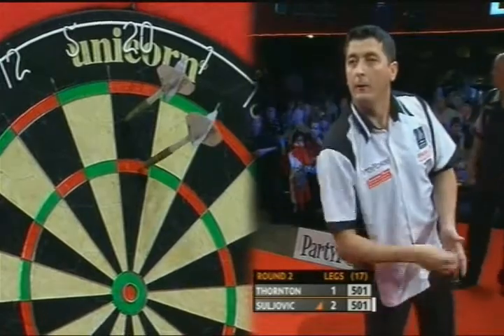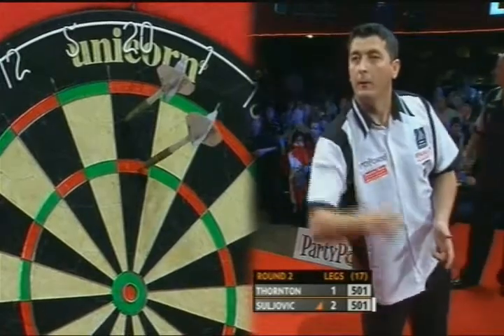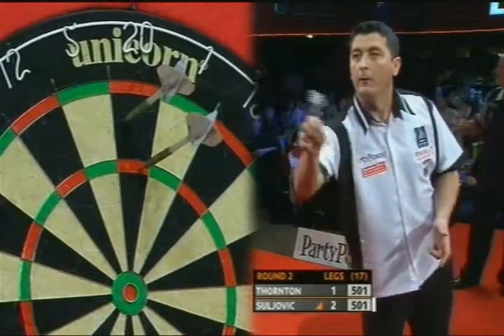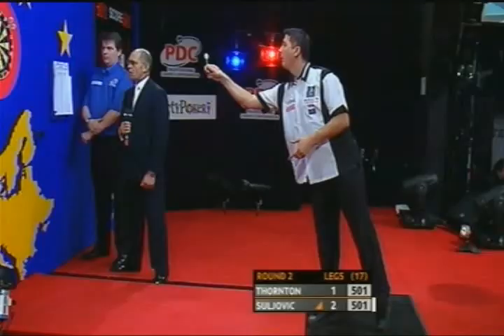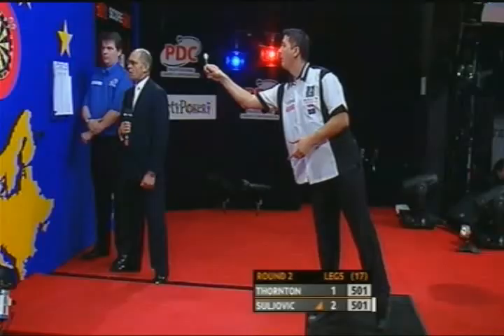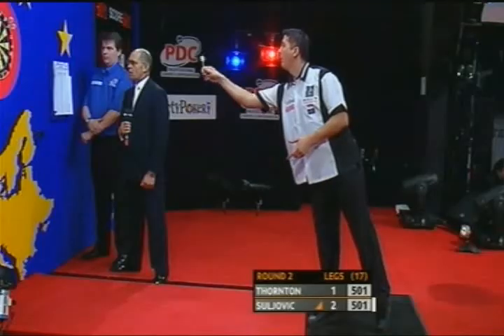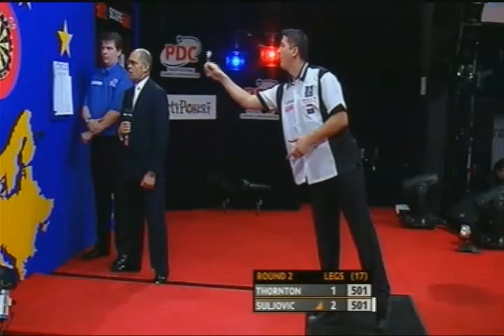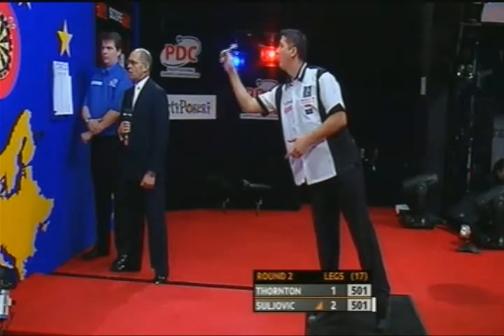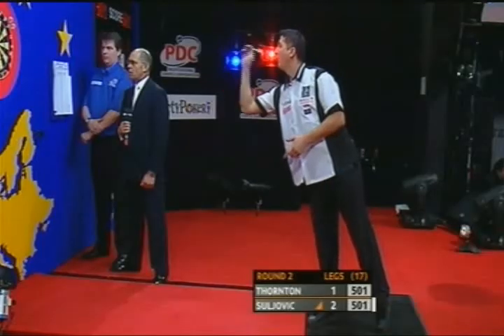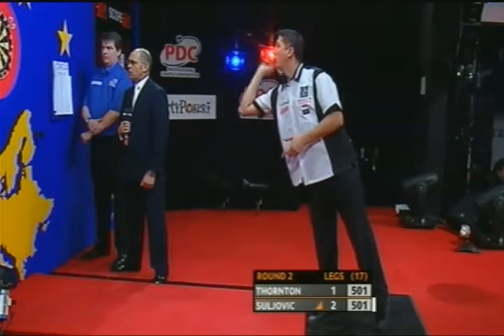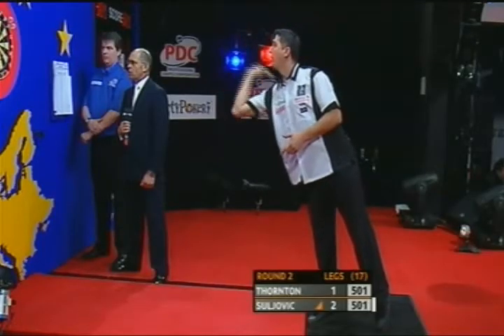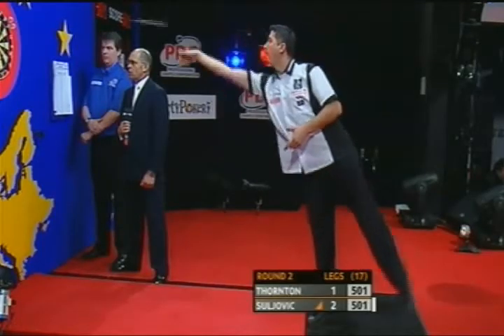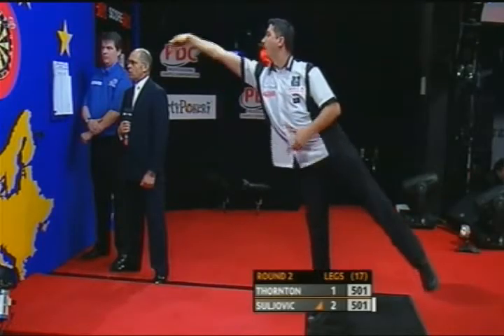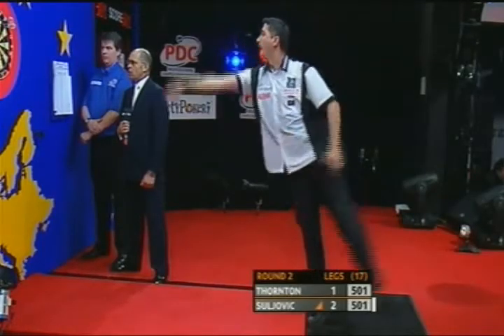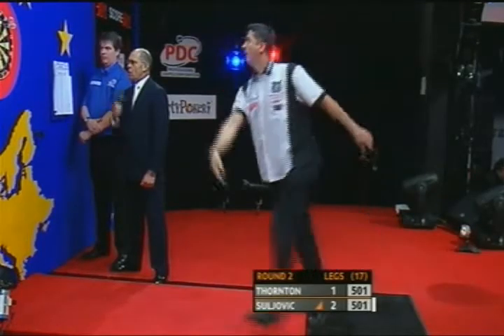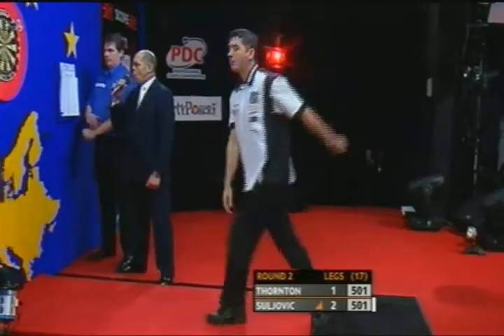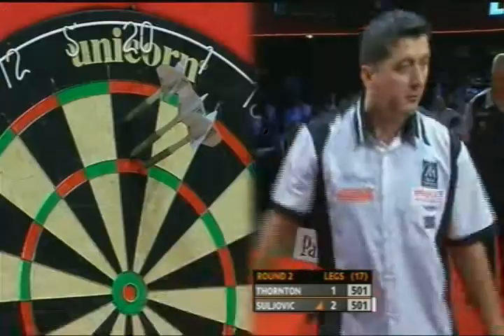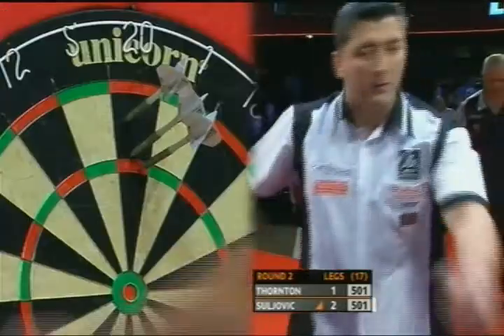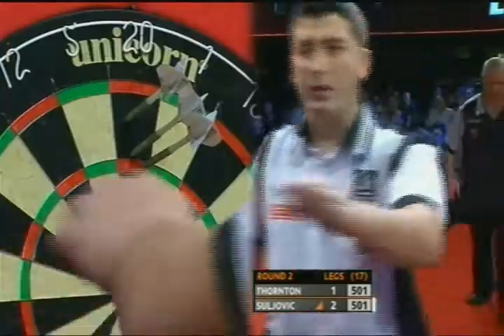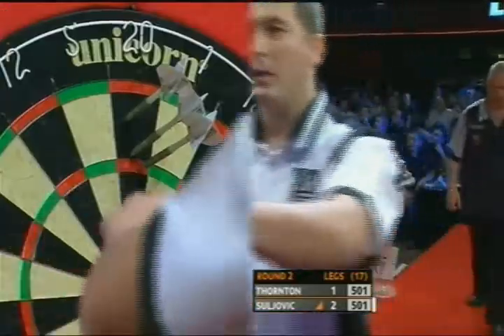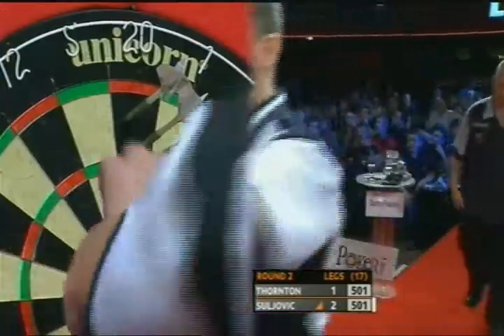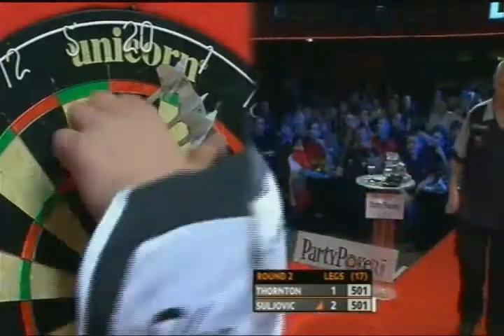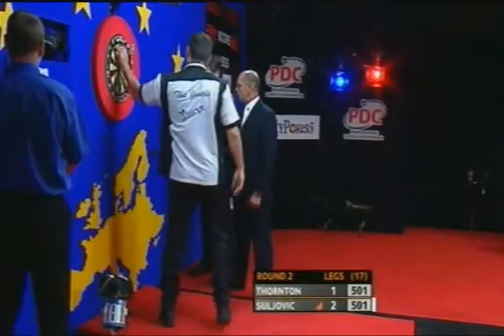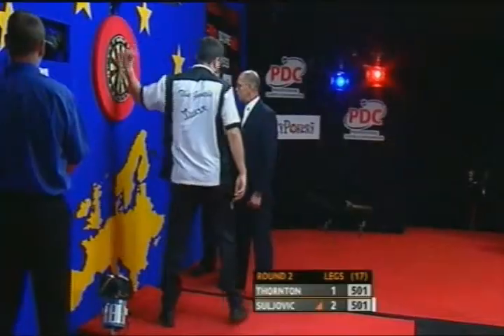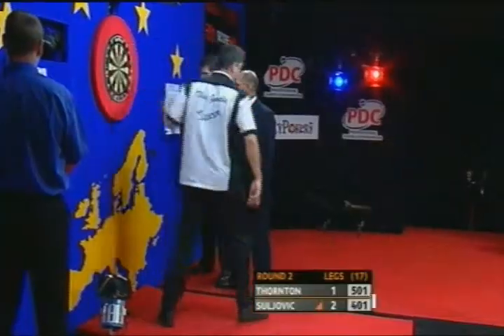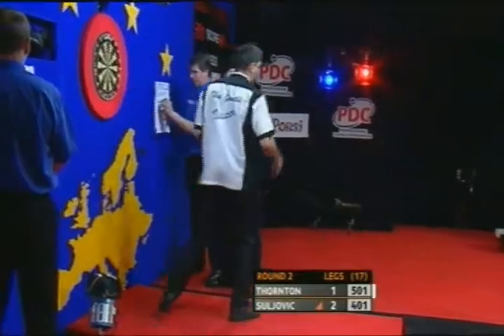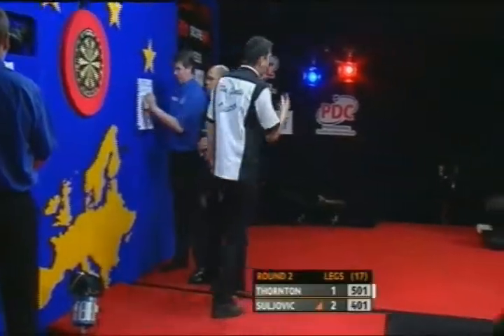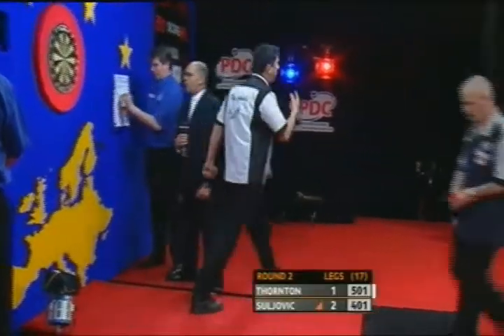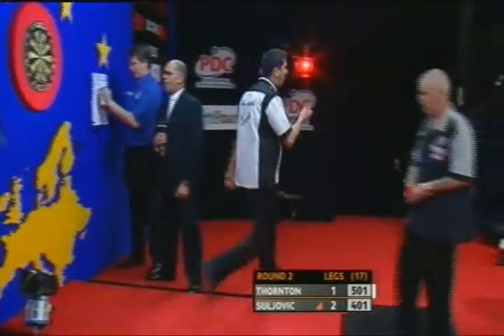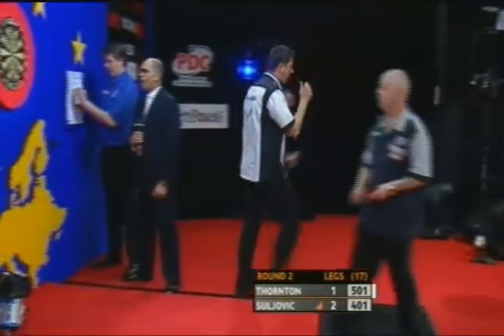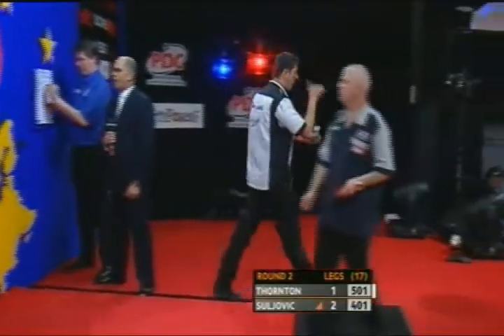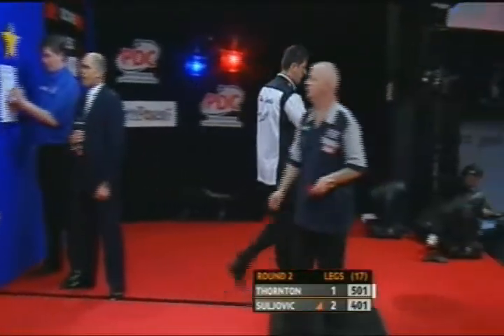And then the last one — watch this, watch this — he's almost on the walk, isn't he, as it lands.